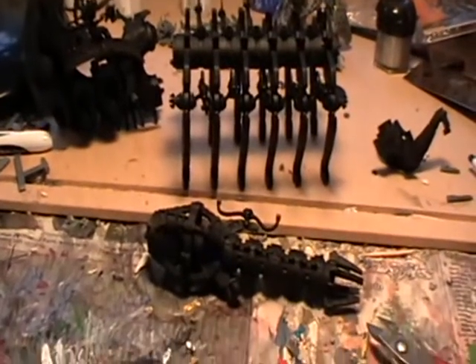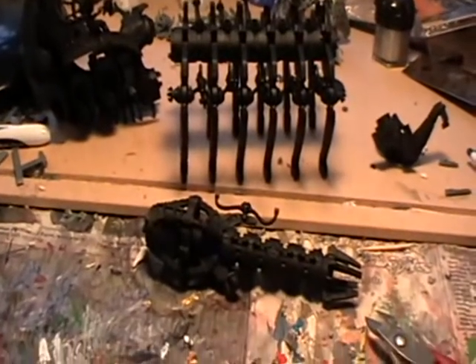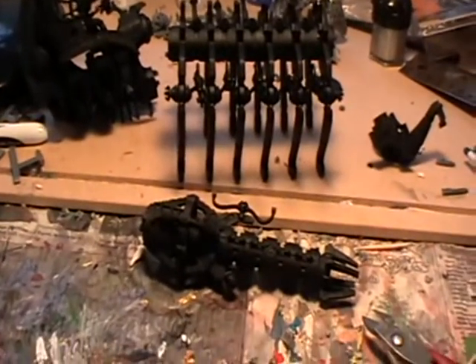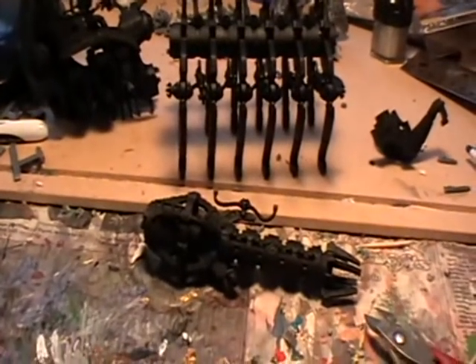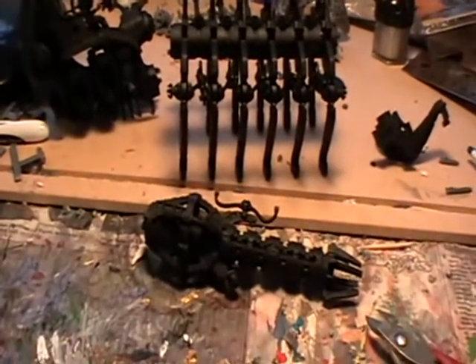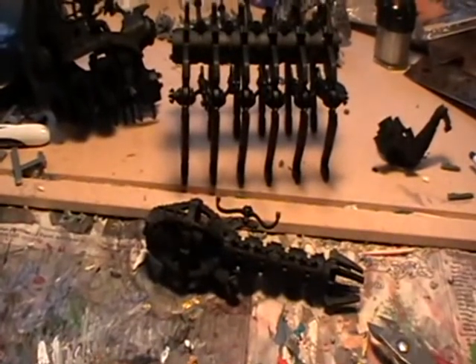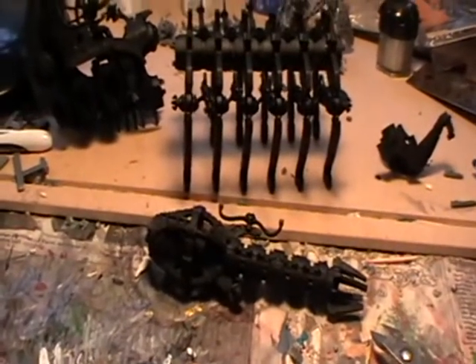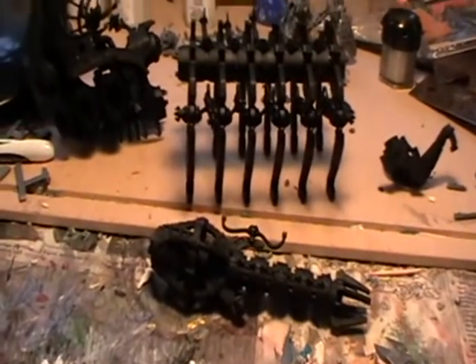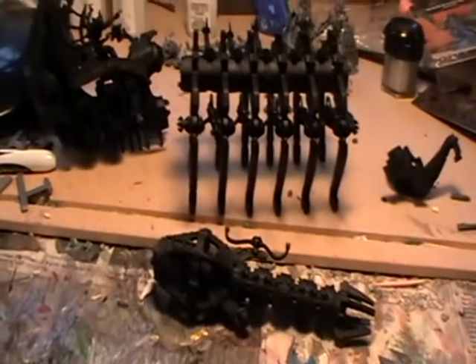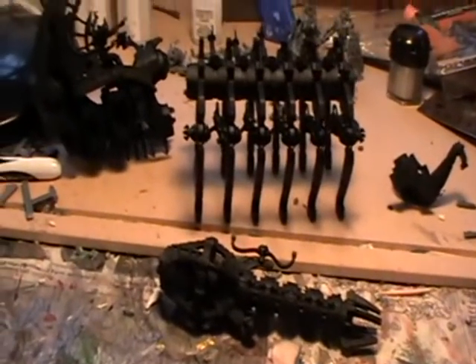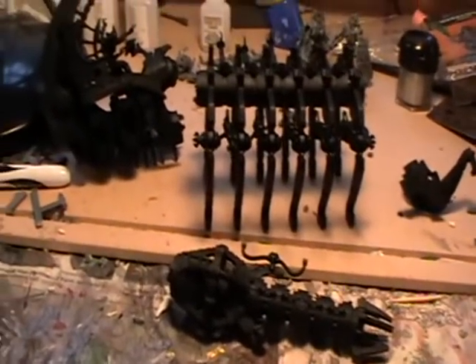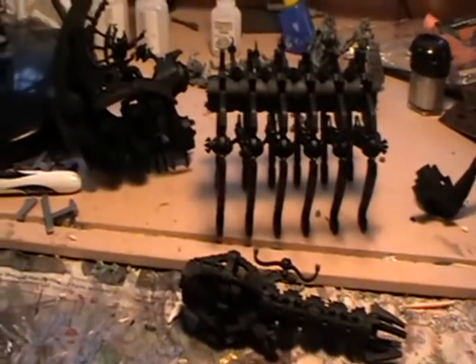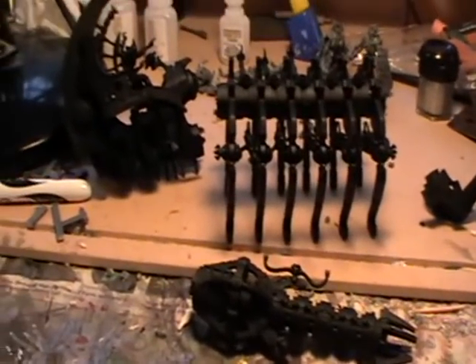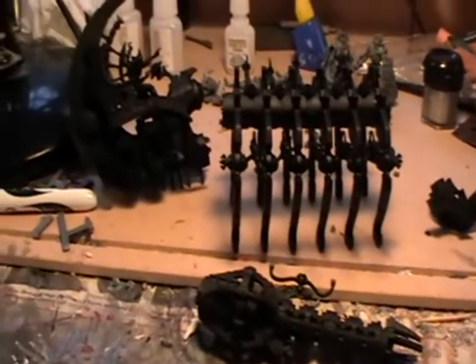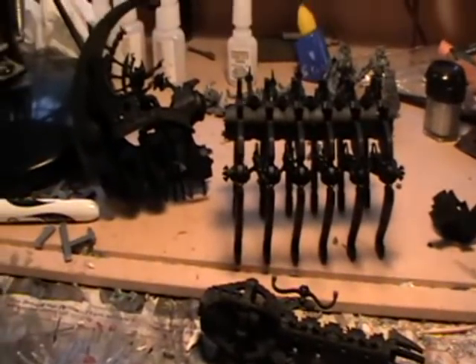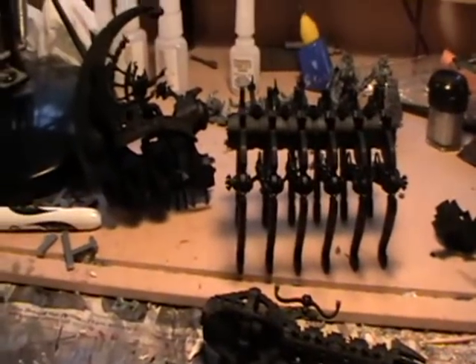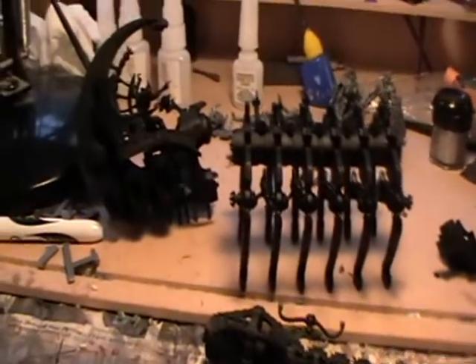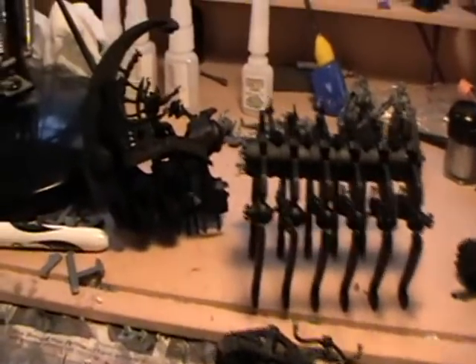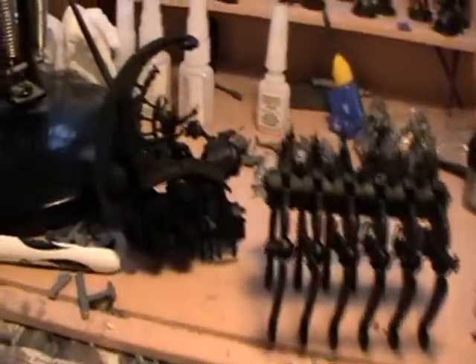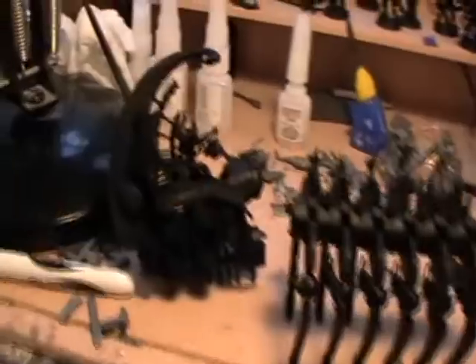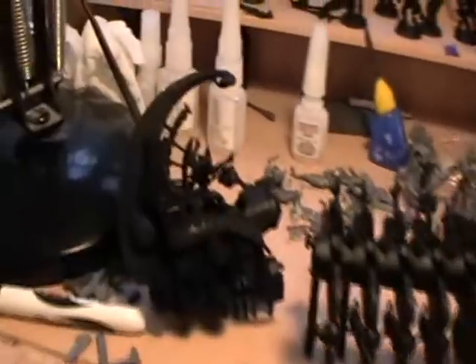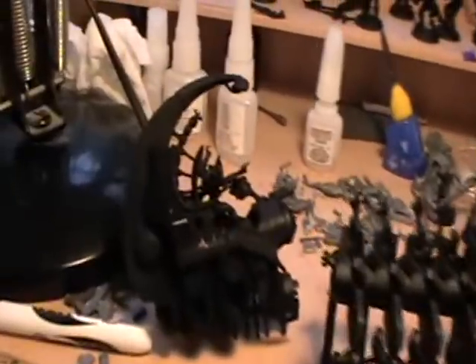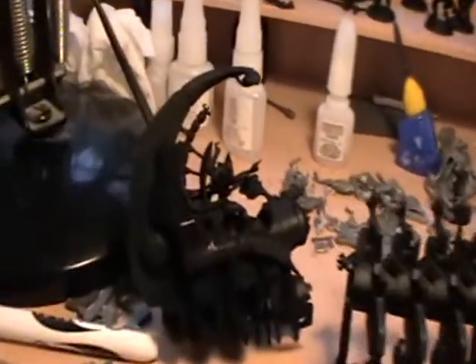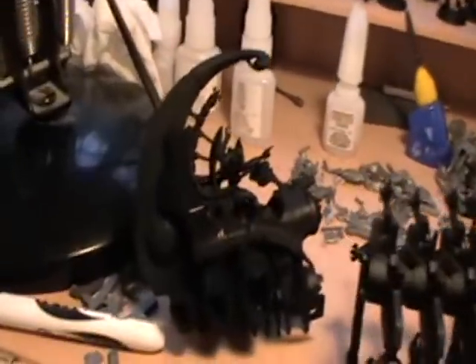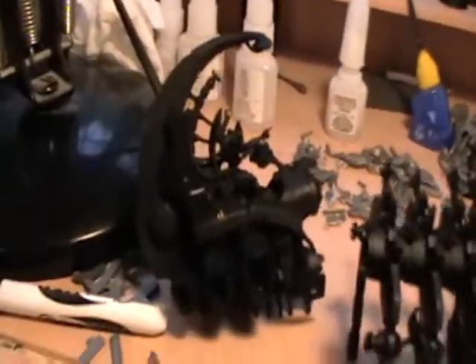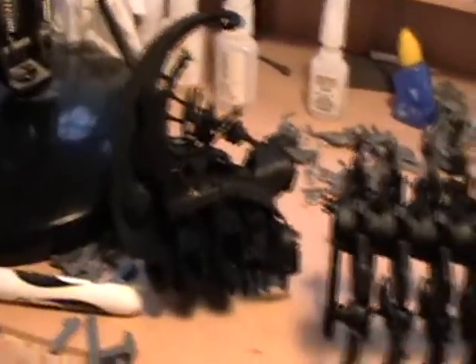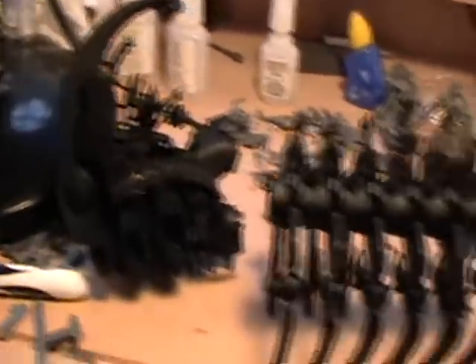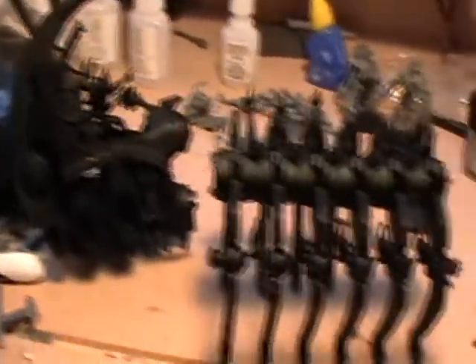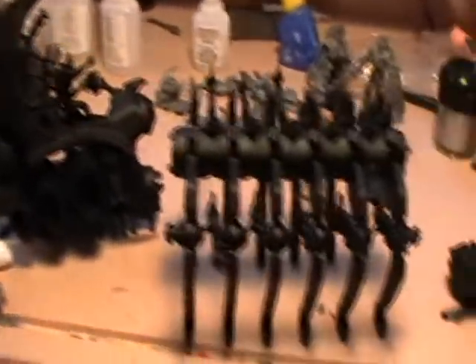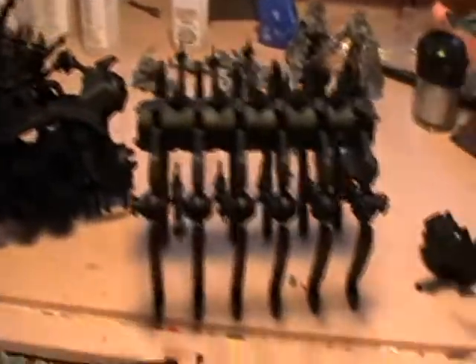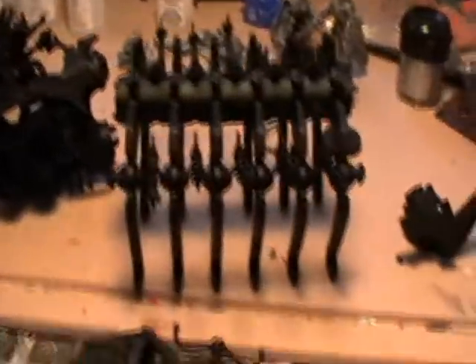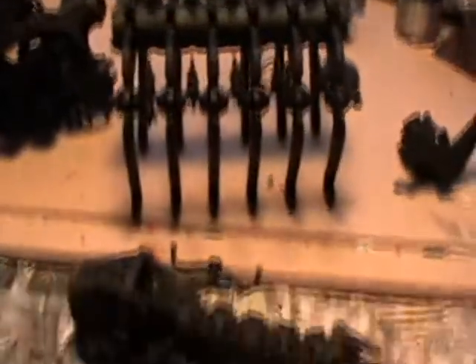Begin by painting the entire model in Chaos Black. This can be done with spray paint or by hand if you choose.